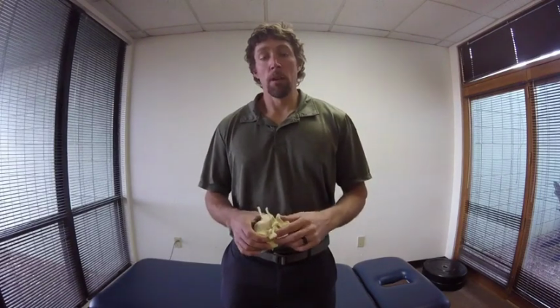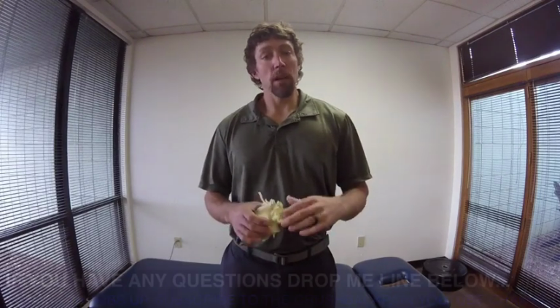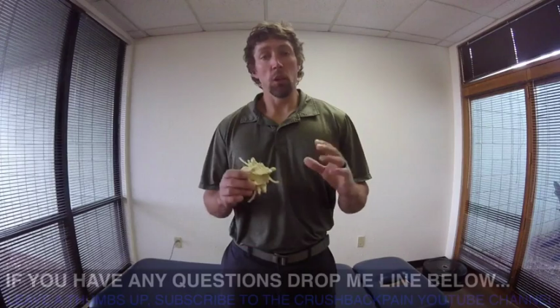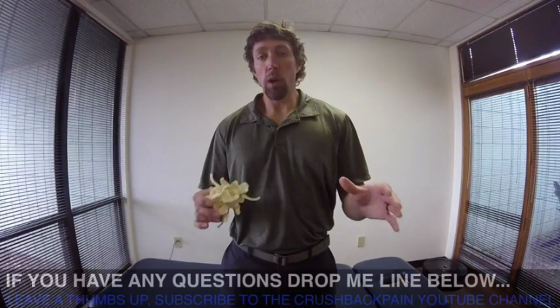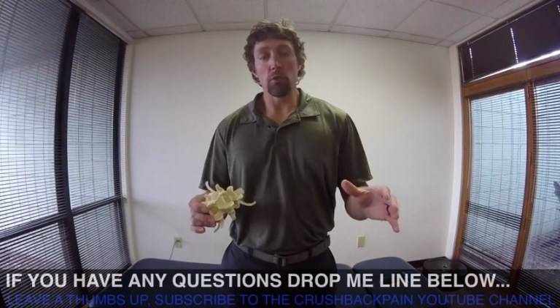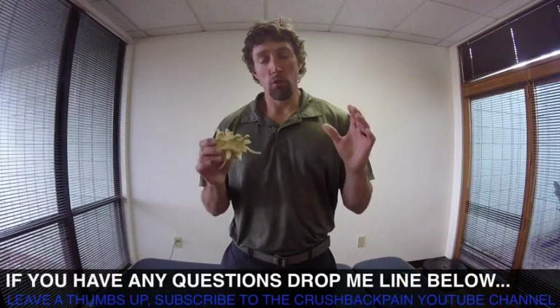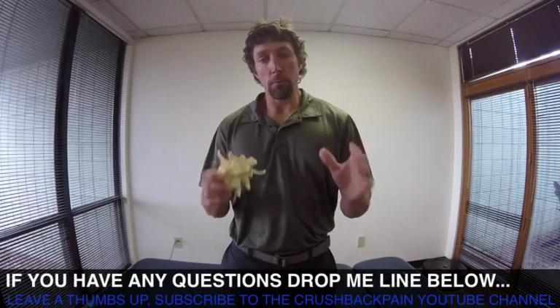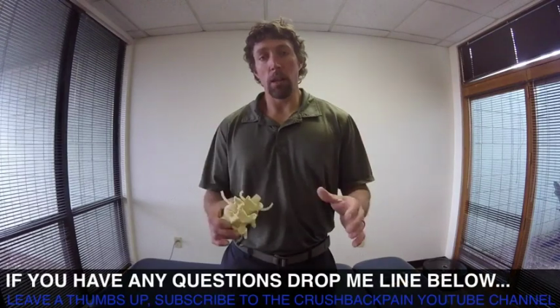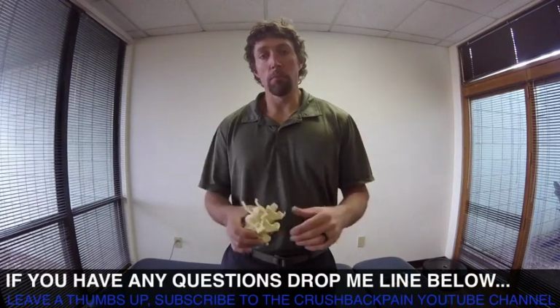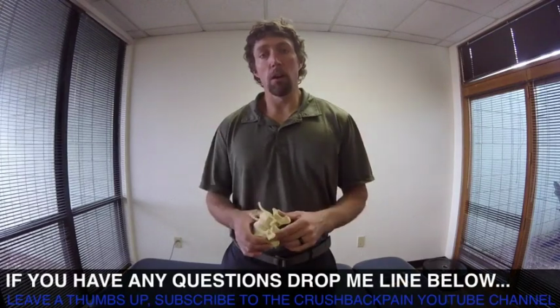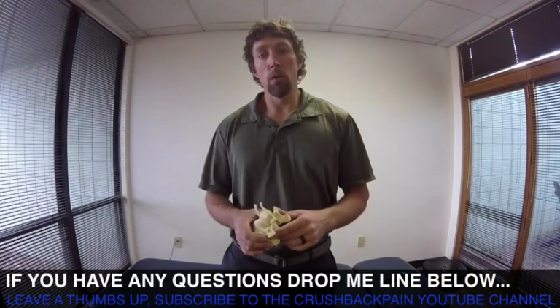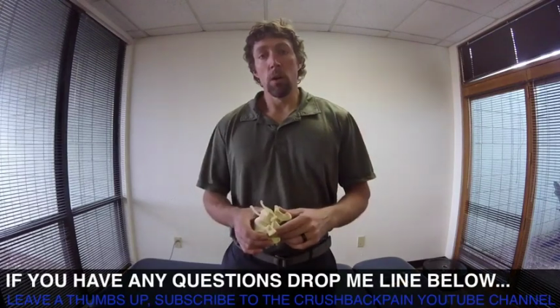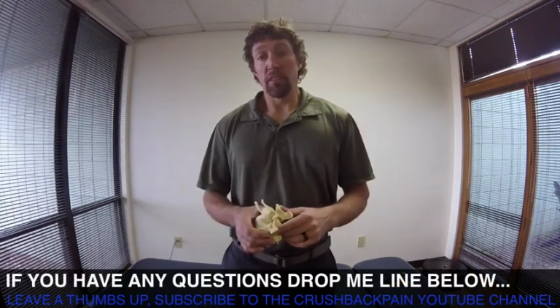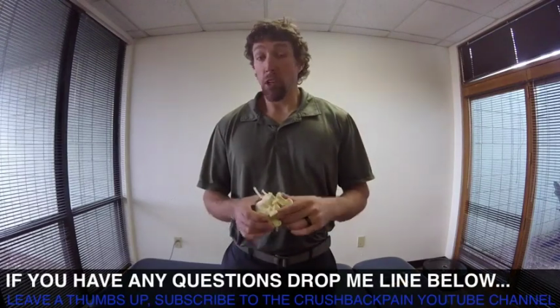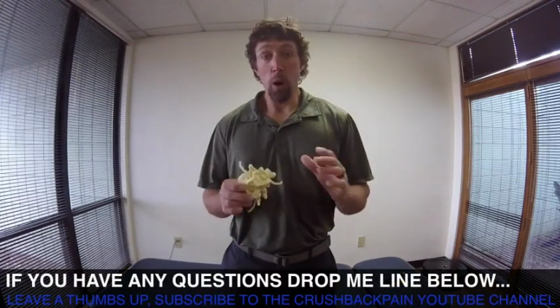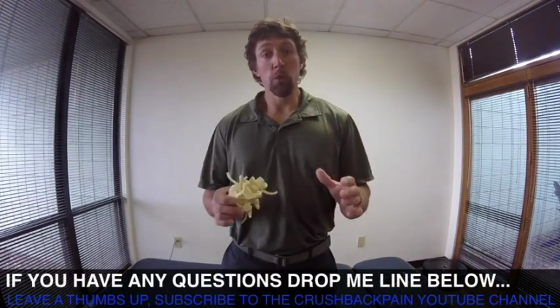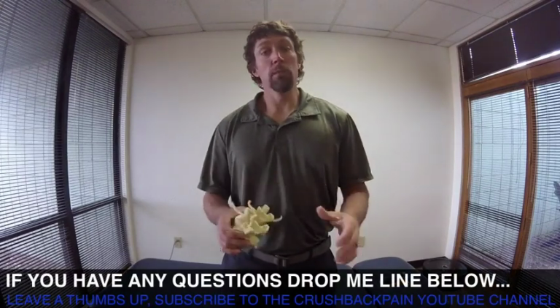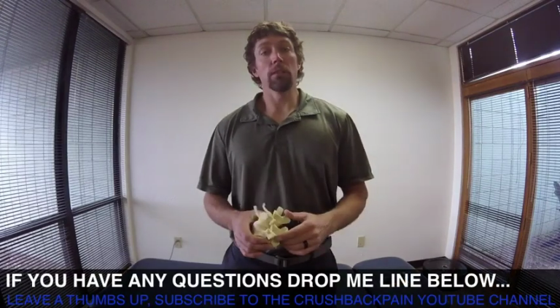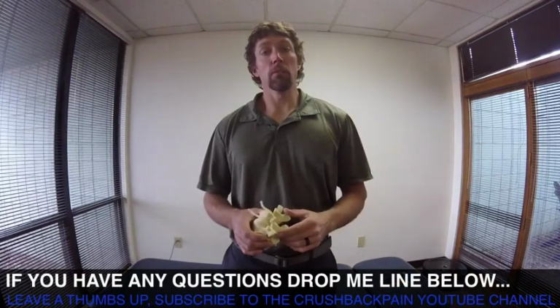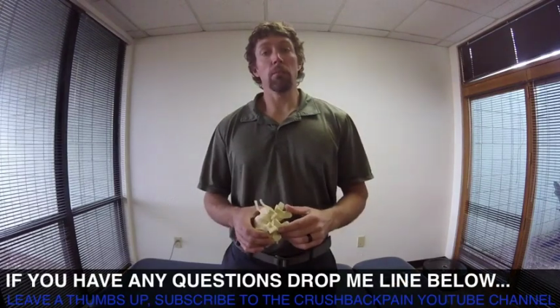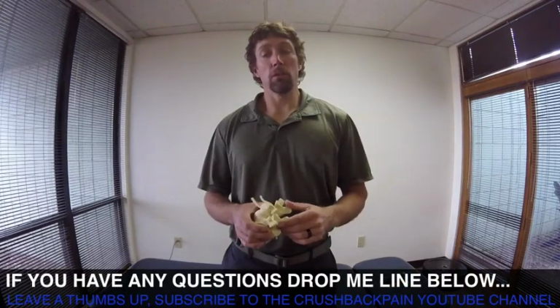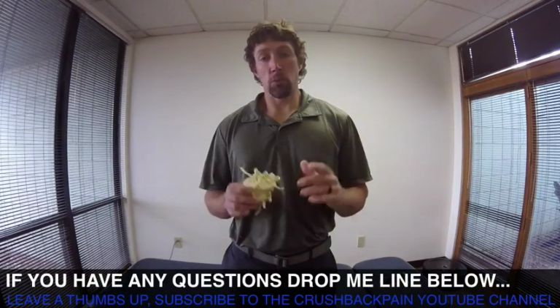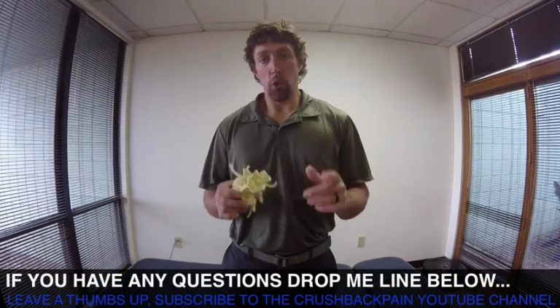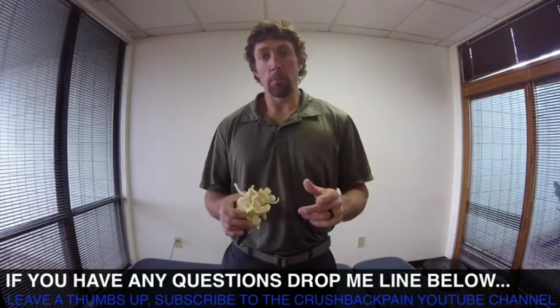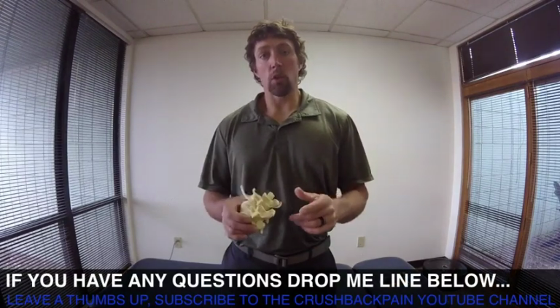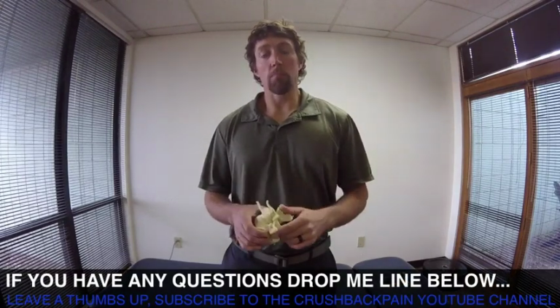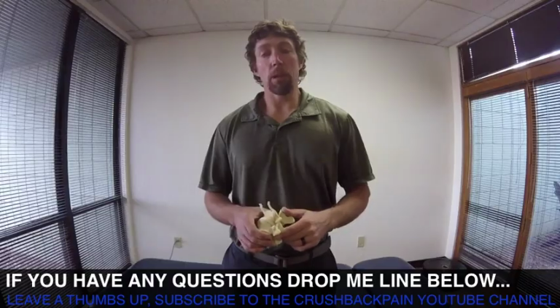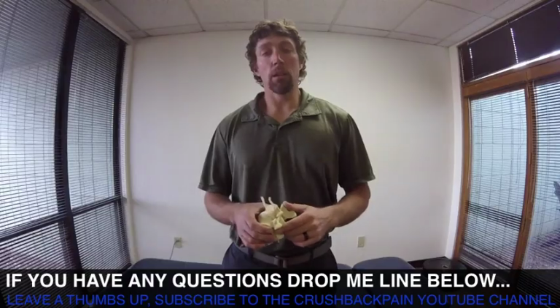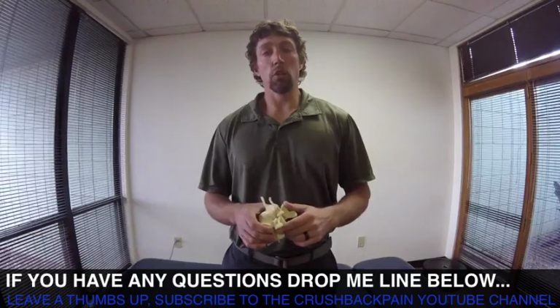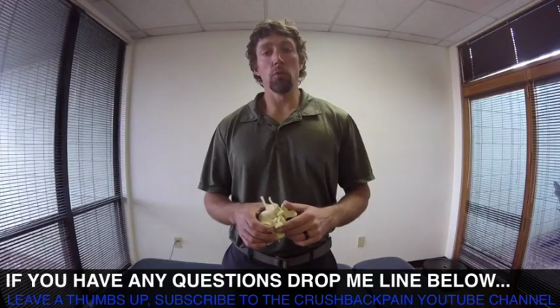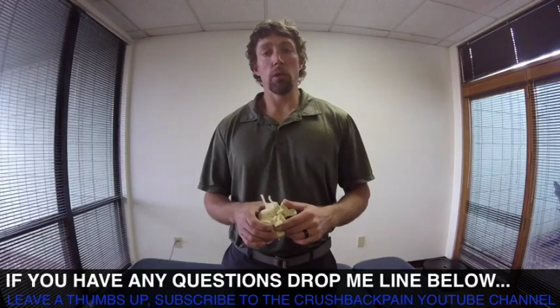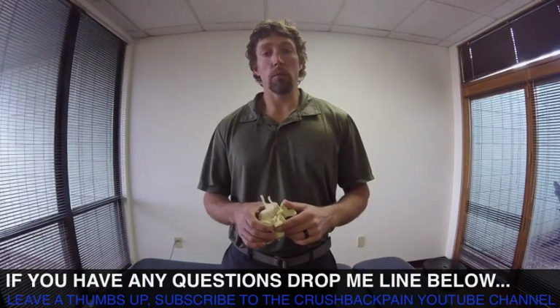If you have any questions, drop me a line below. If this video helps you, leave me a thumbs up and subscribe to the Crushed Back Pain YouTube channel.